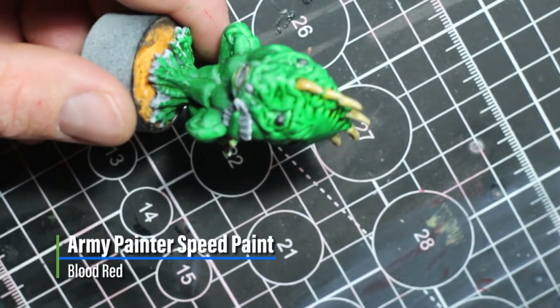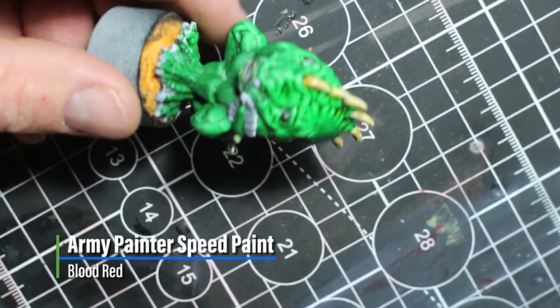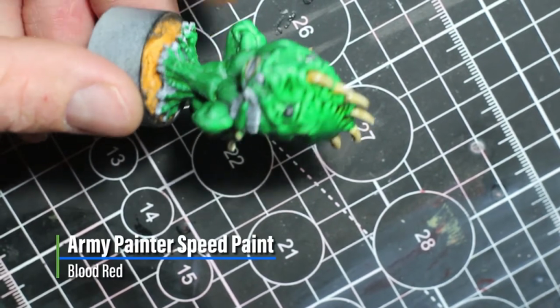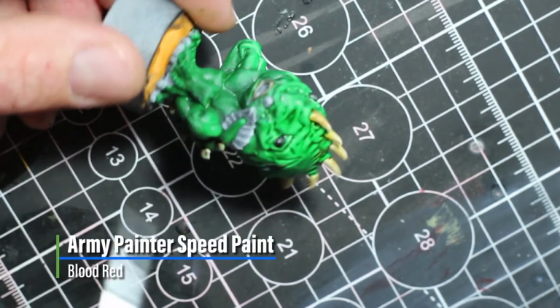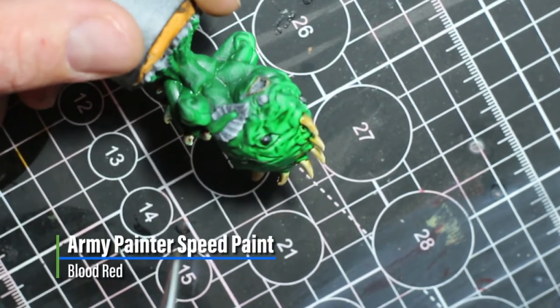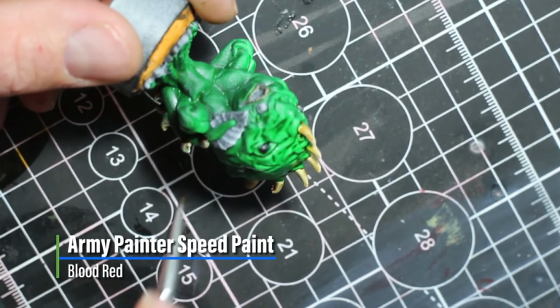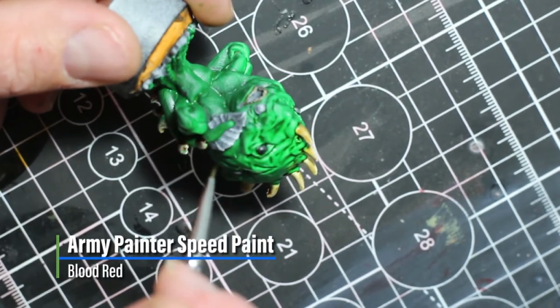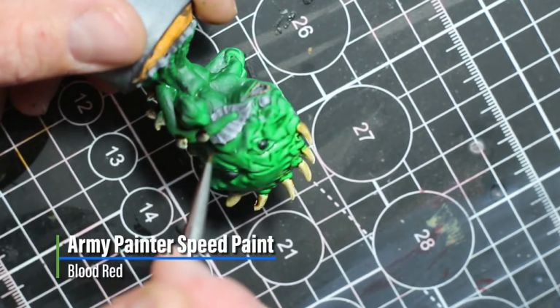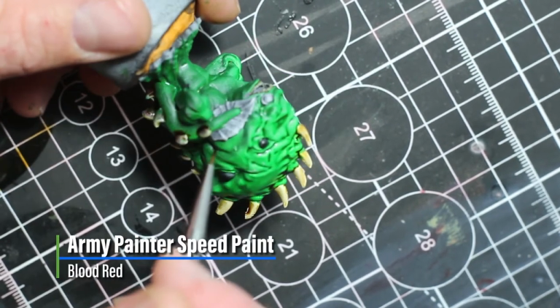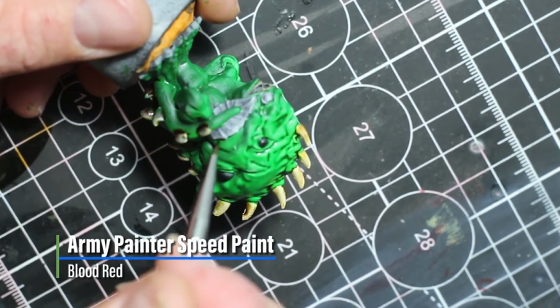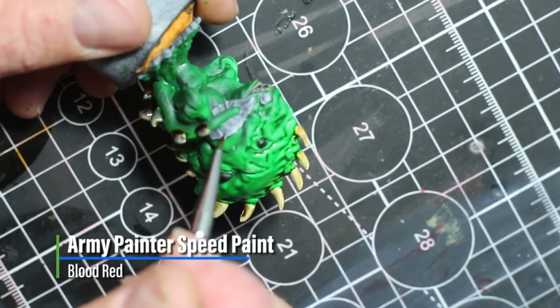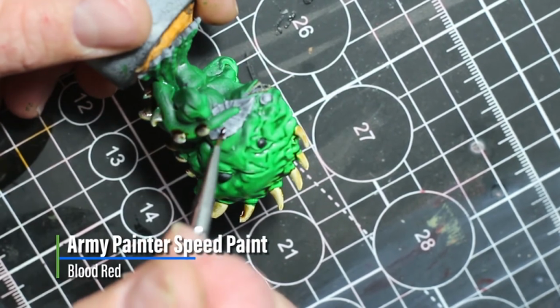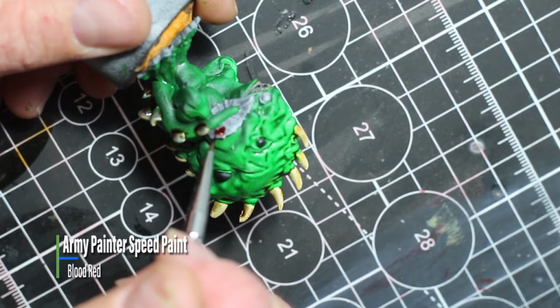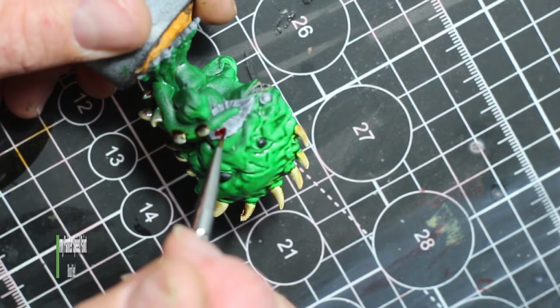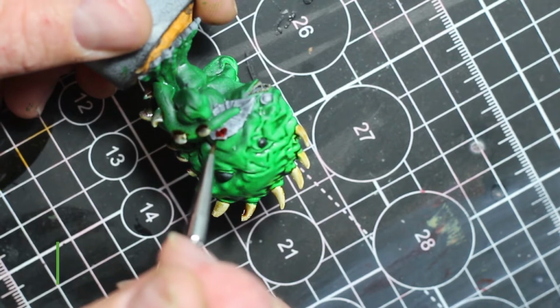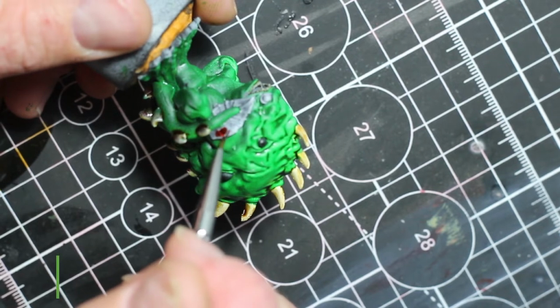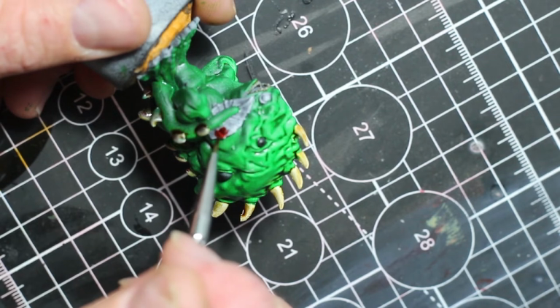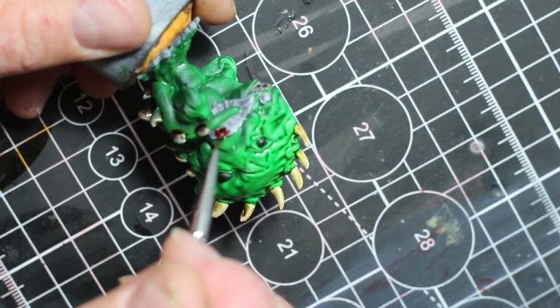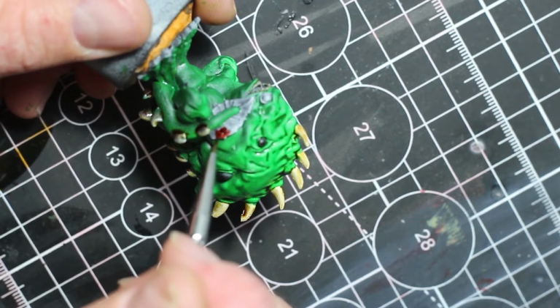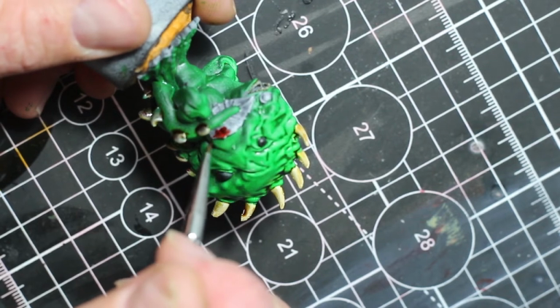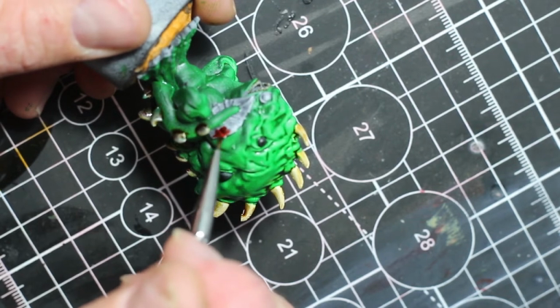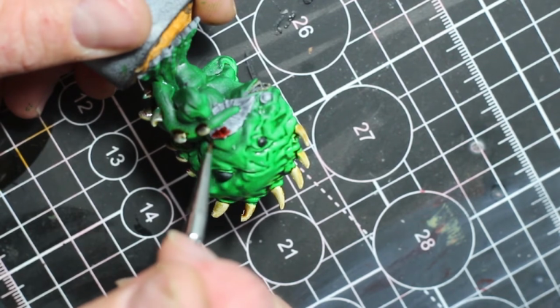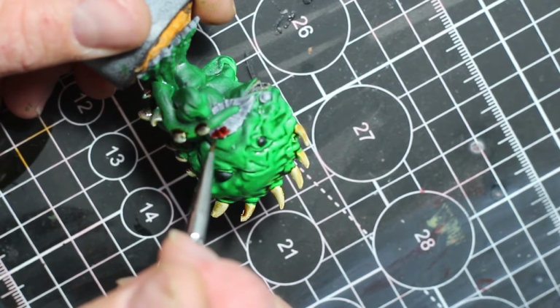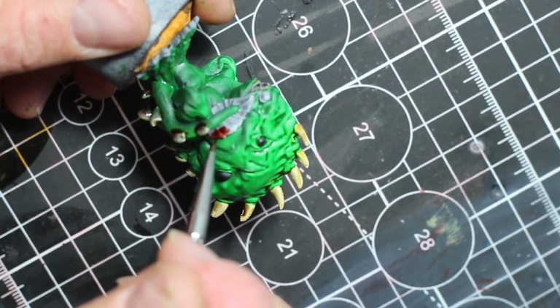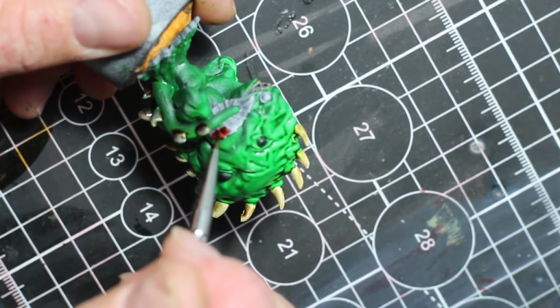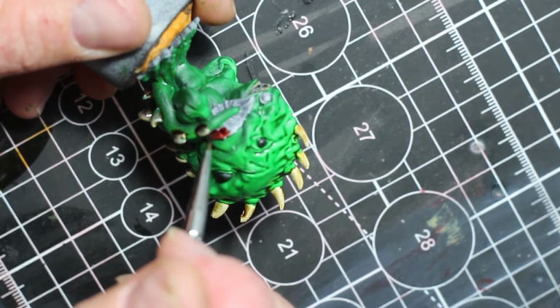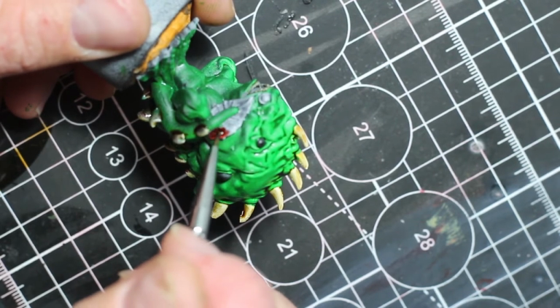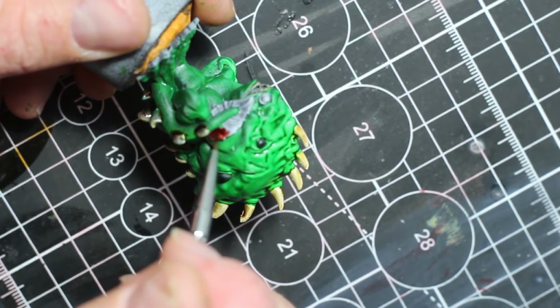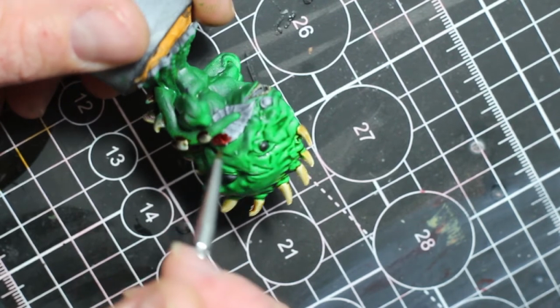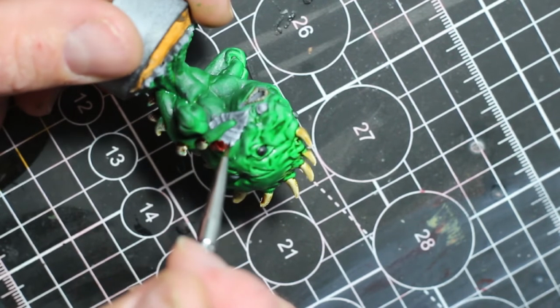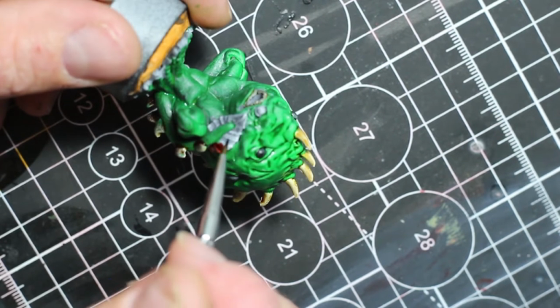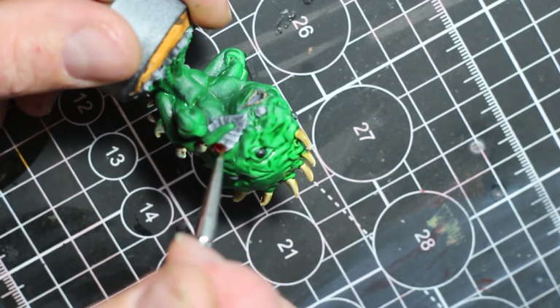Next, we're going to use Blood Red to paint the fin on the Radru's tail as well as the webbing between his toes.